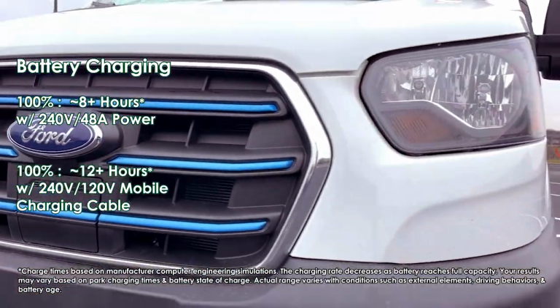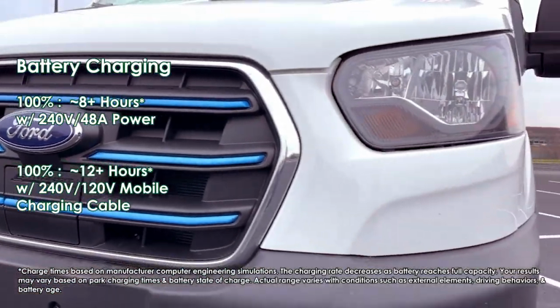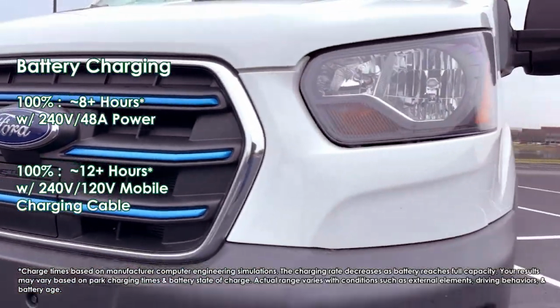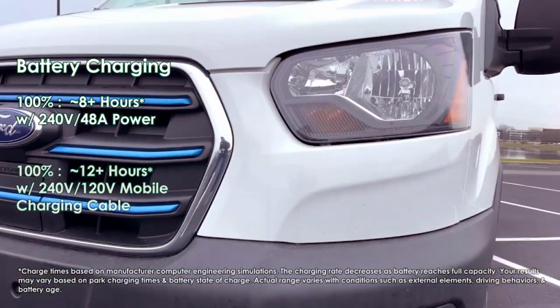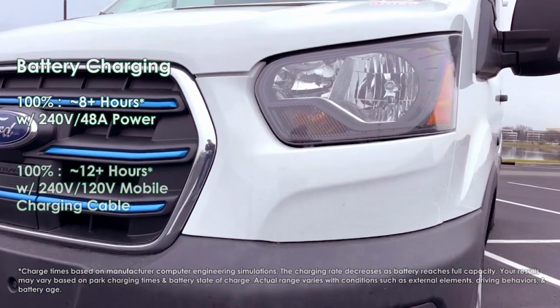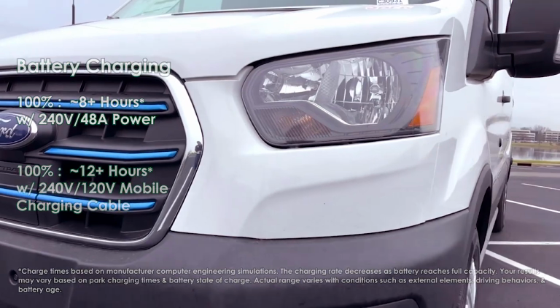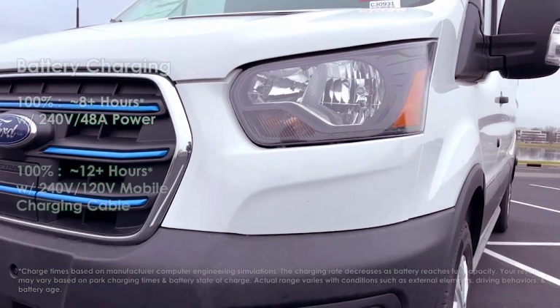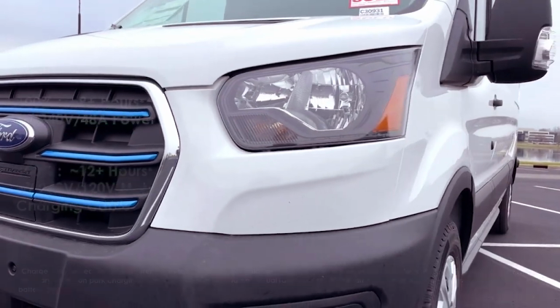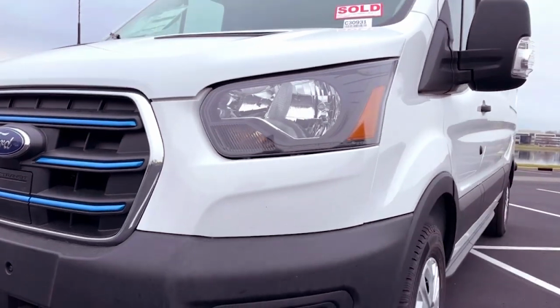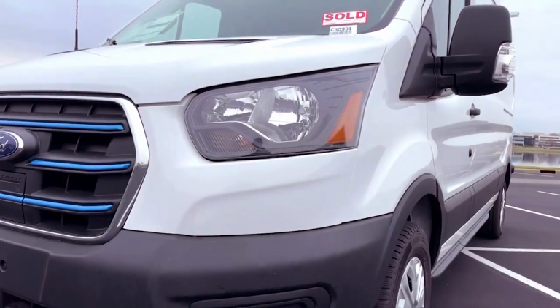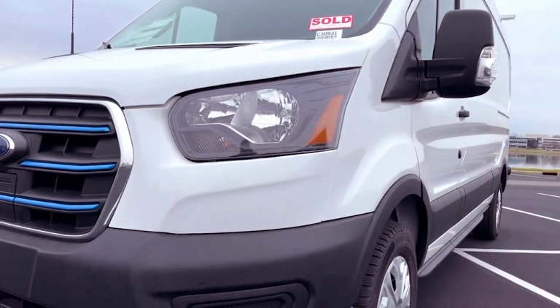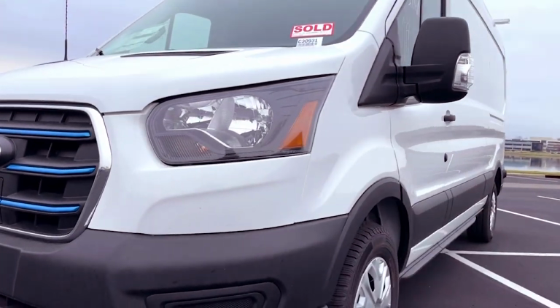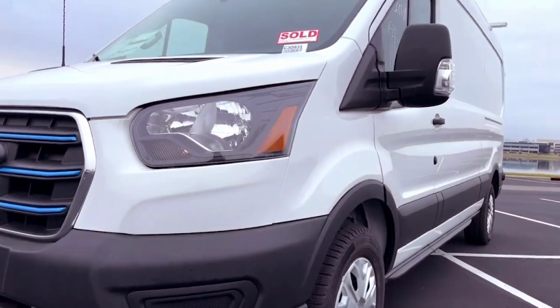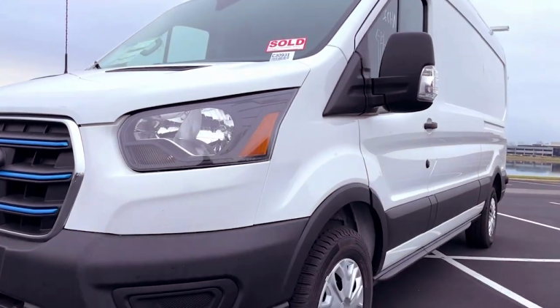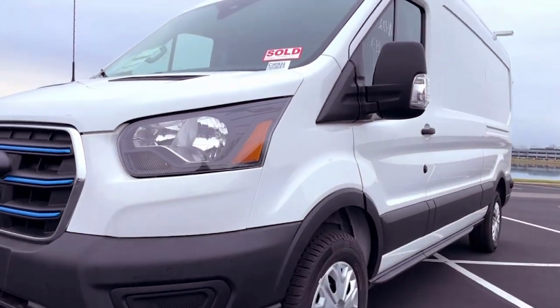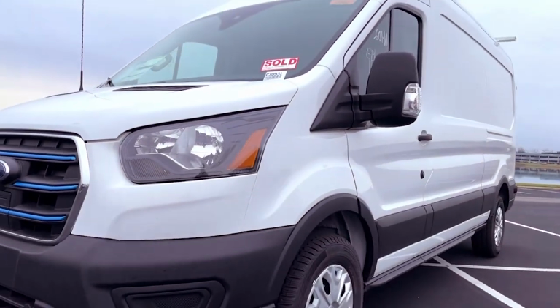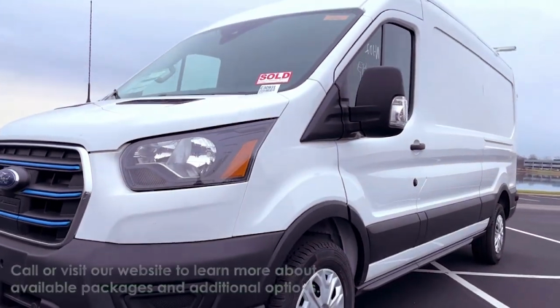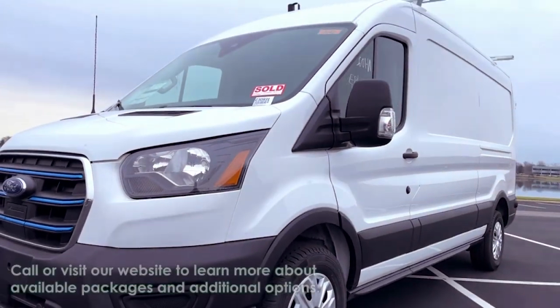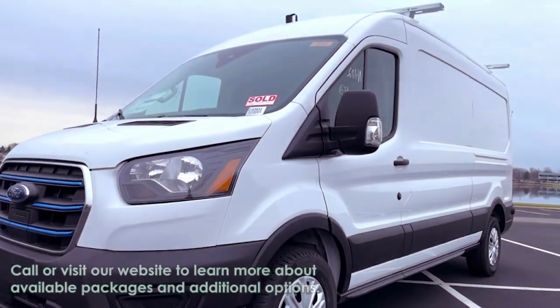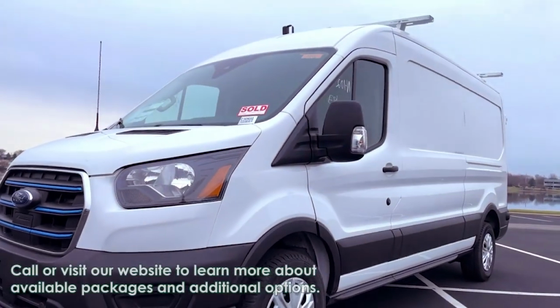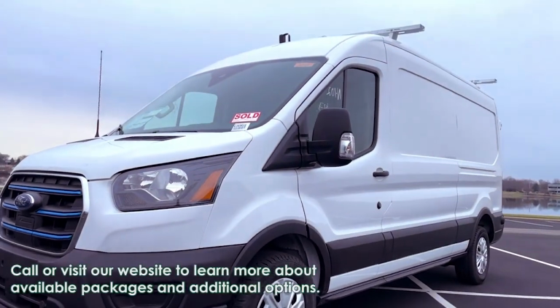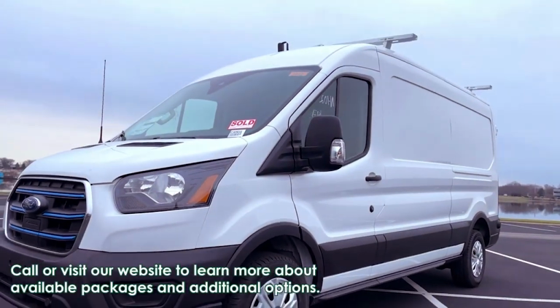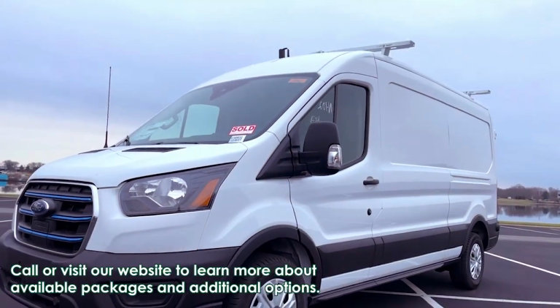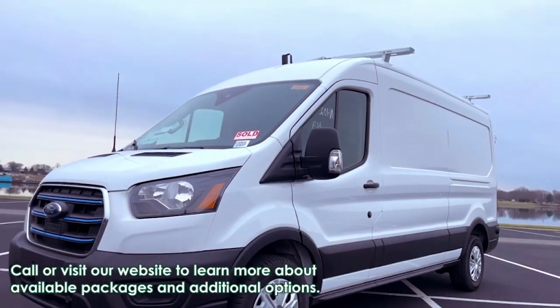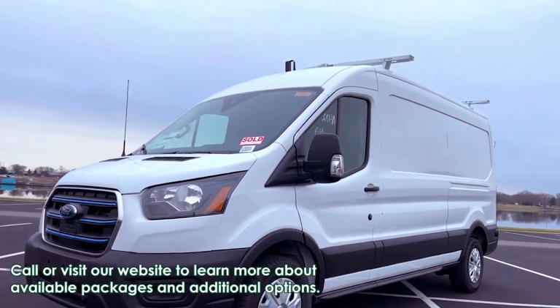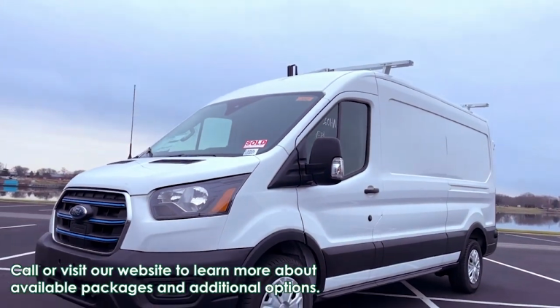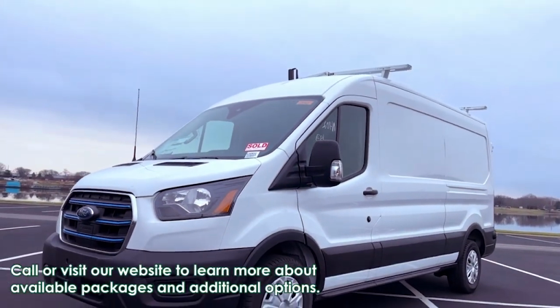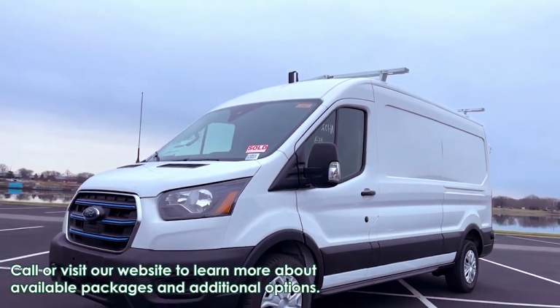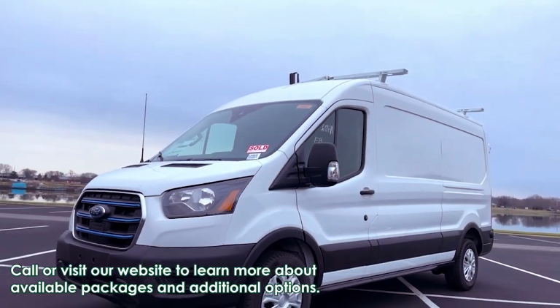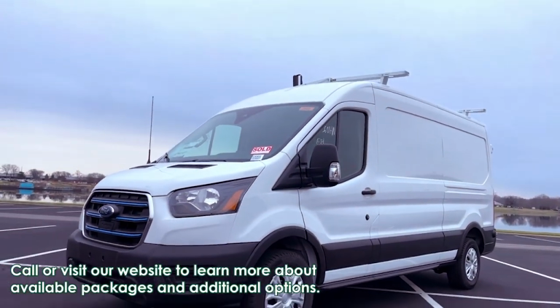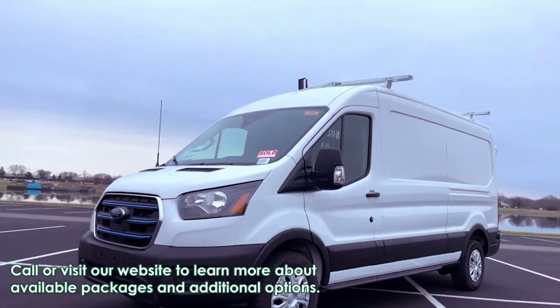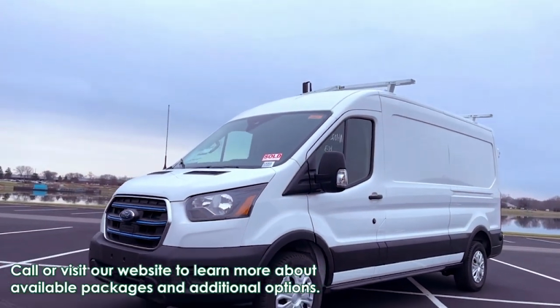Learn more about the E-Transit cargo on our website or reach out to our sales team to get a van built for your needs.